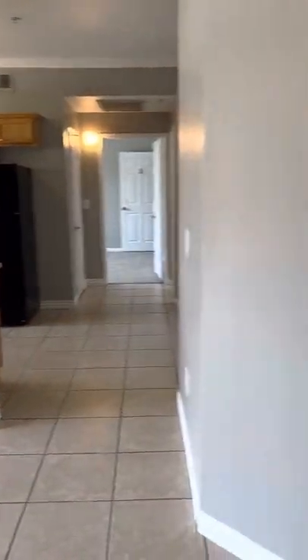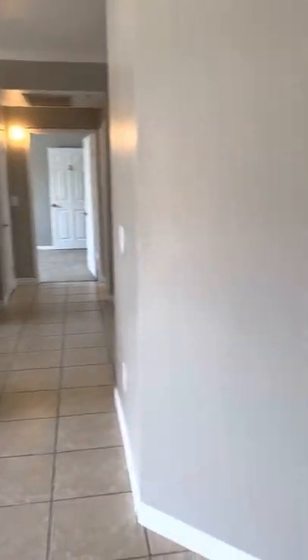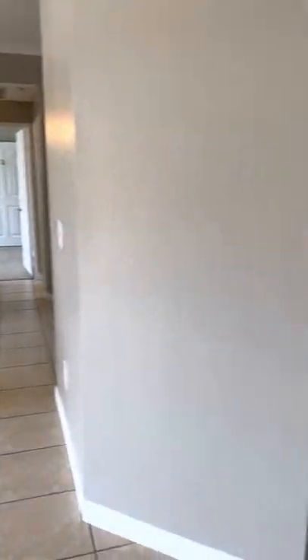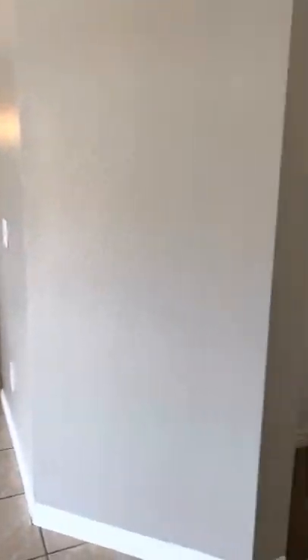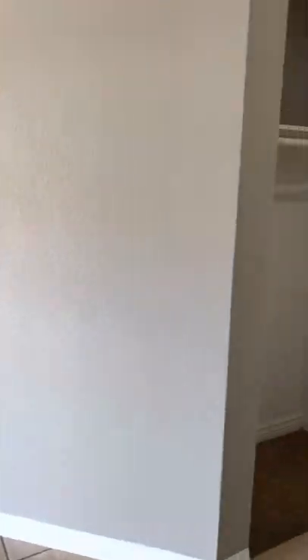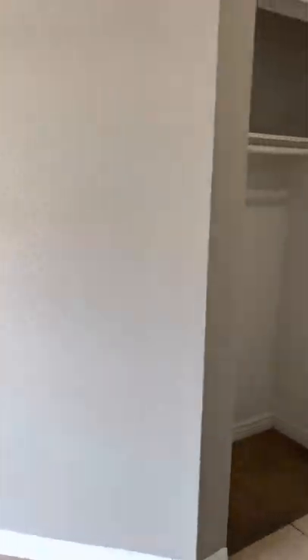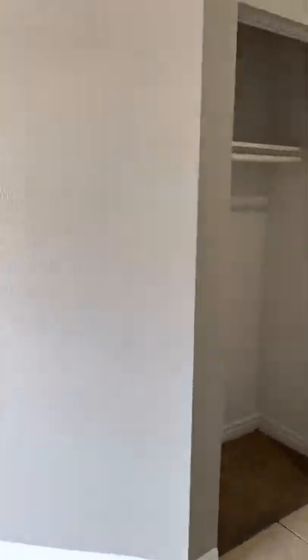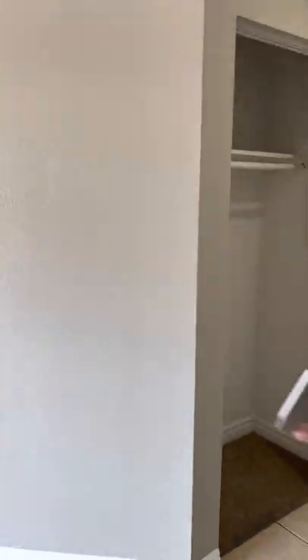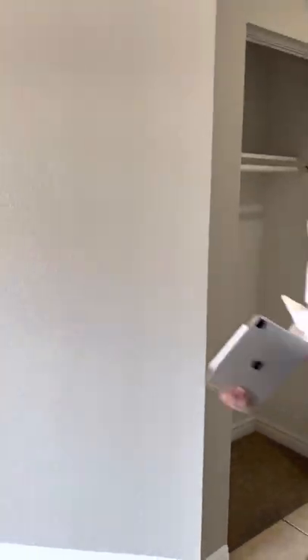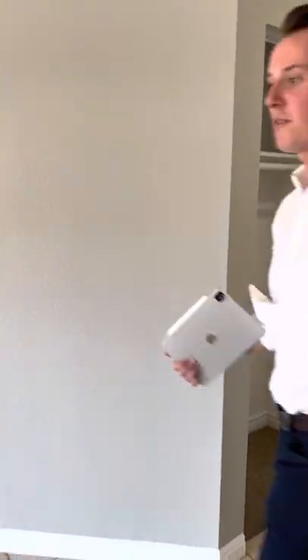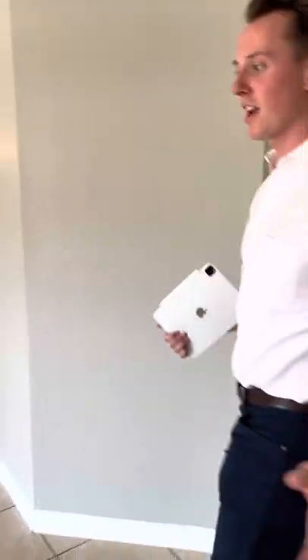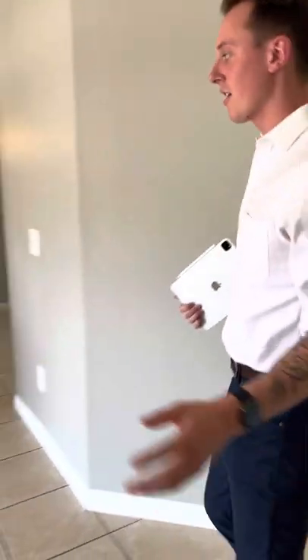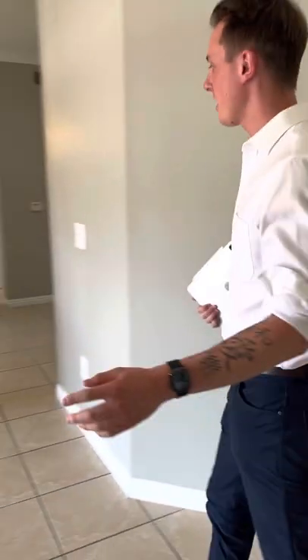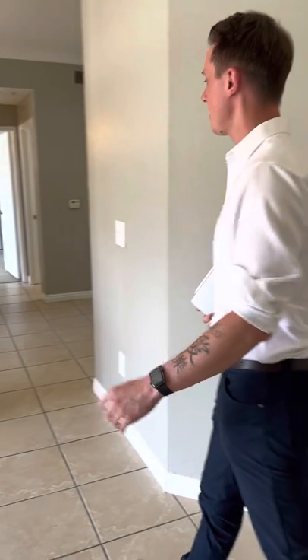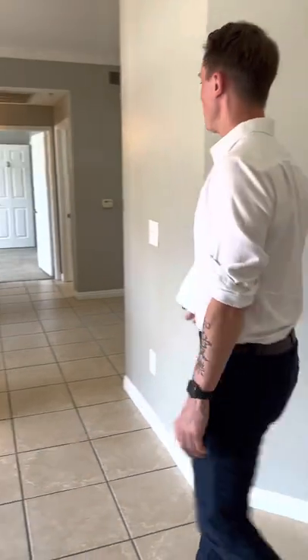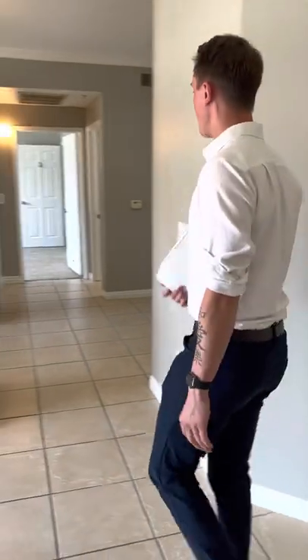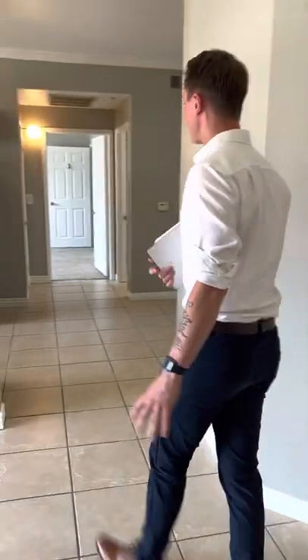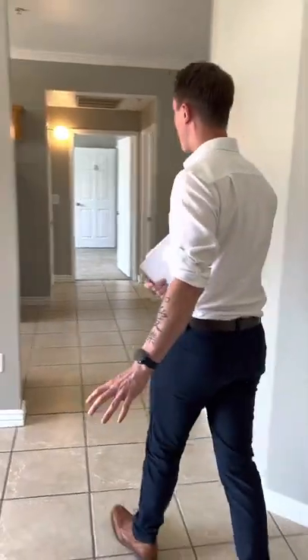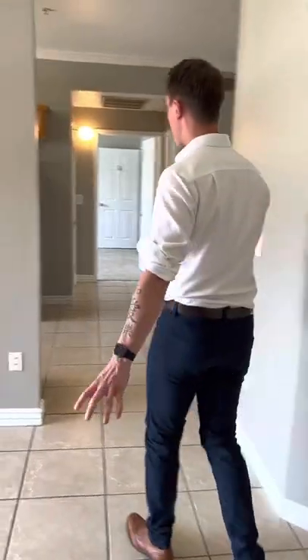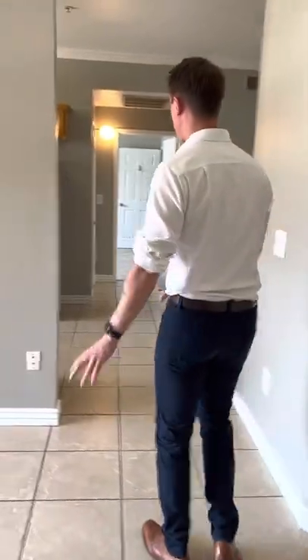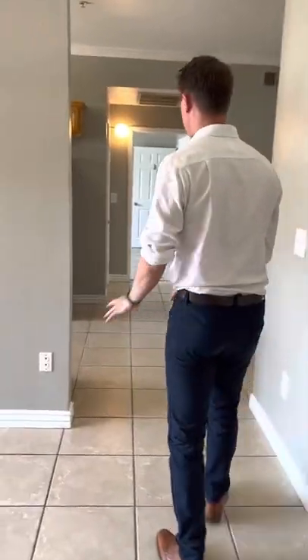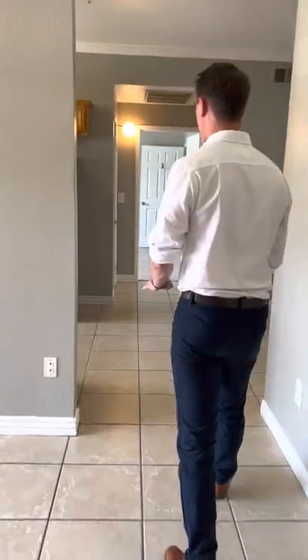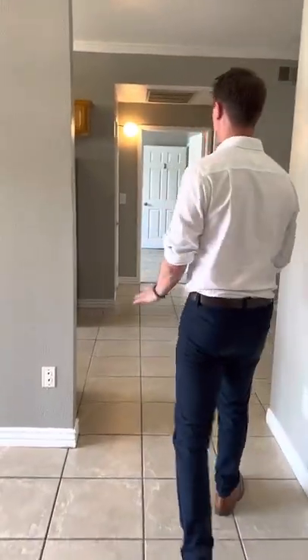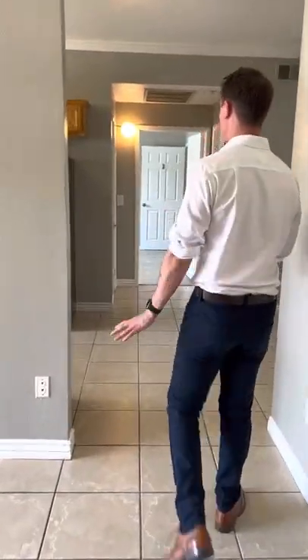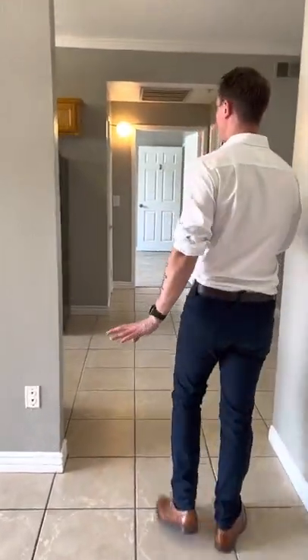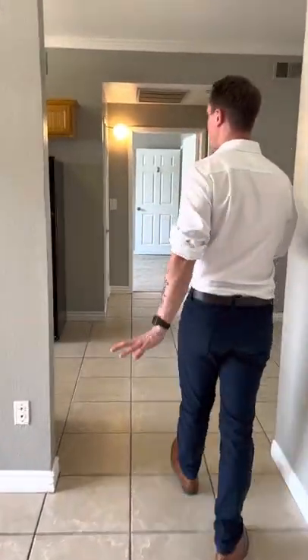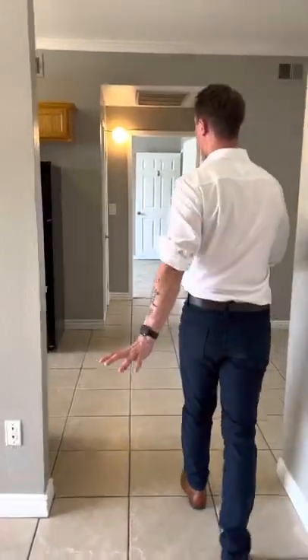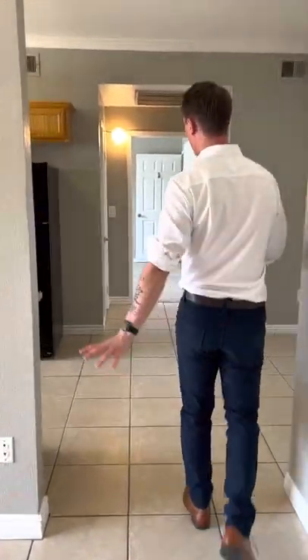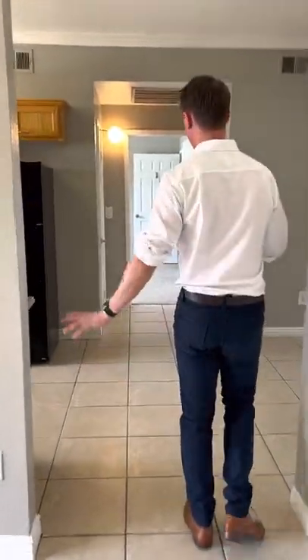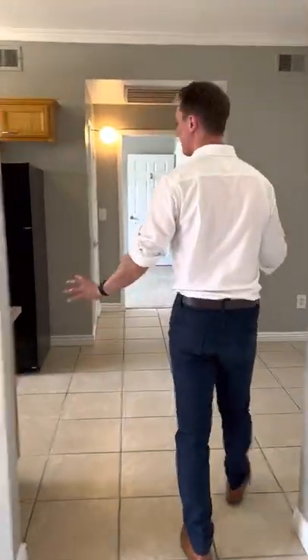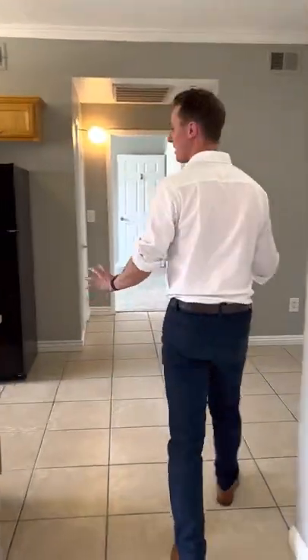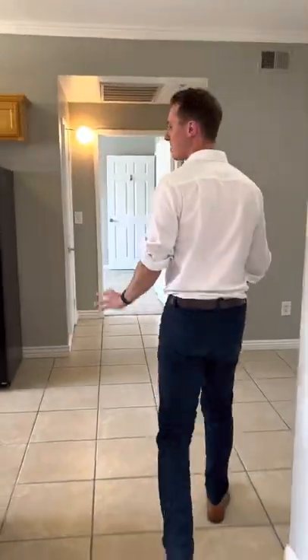Entrance here is the main living area. We've got tile from here all the way to the kitchen.